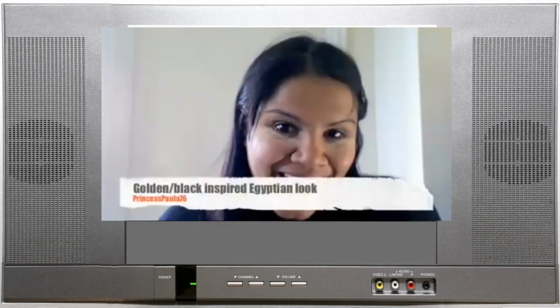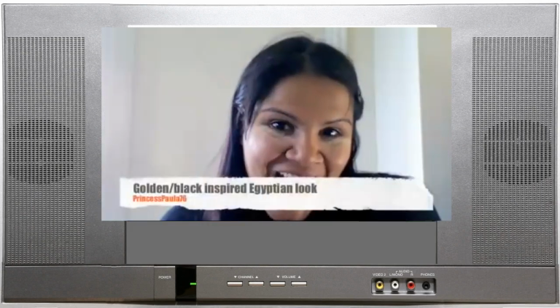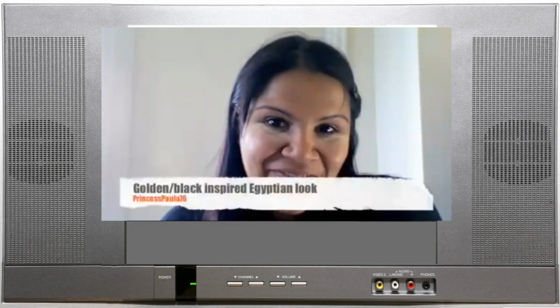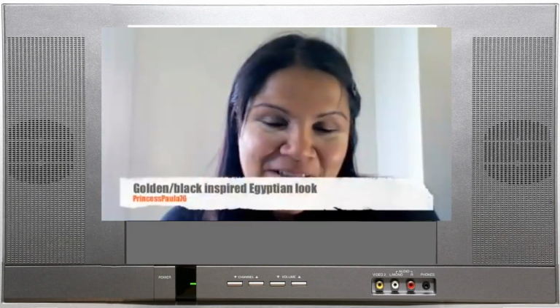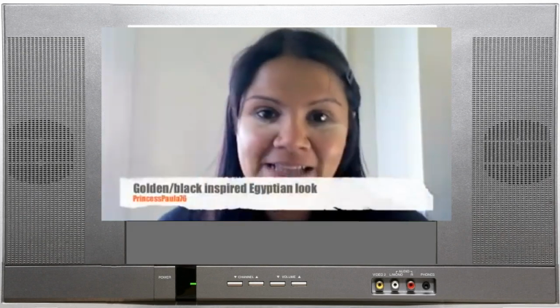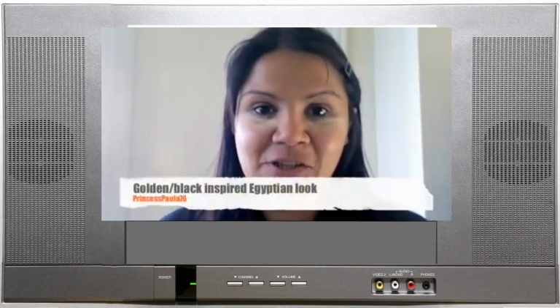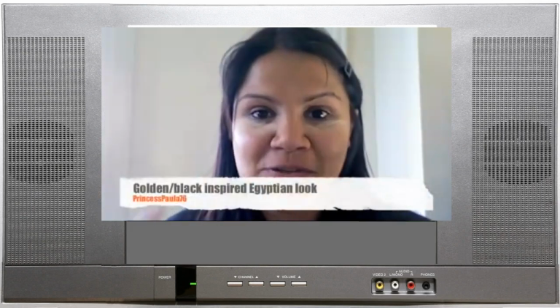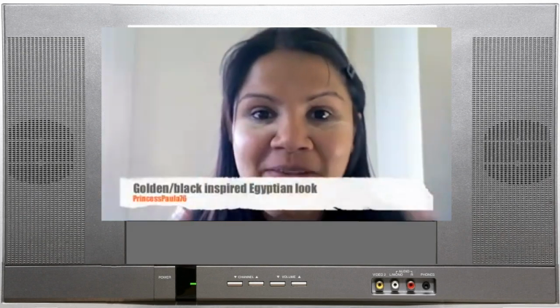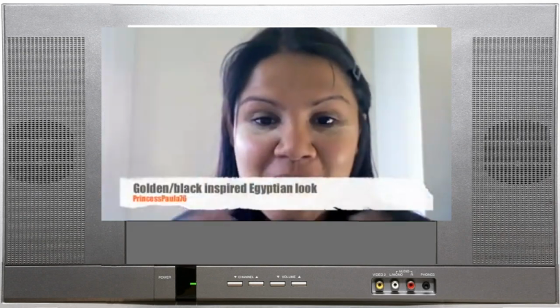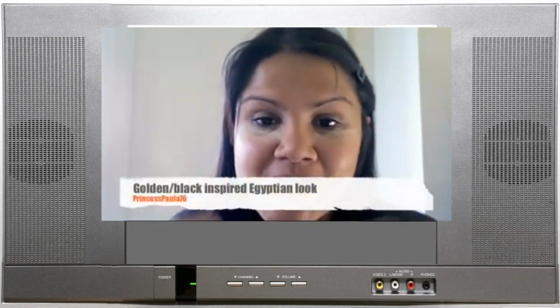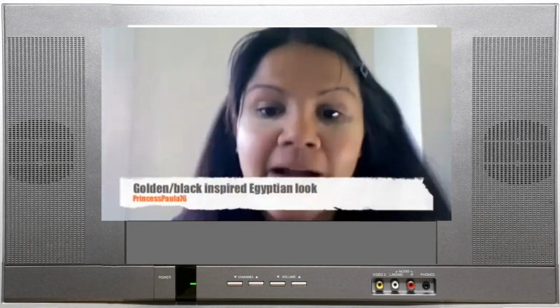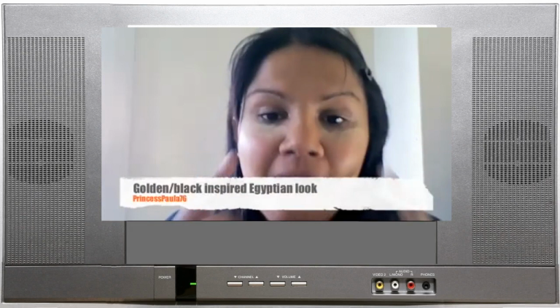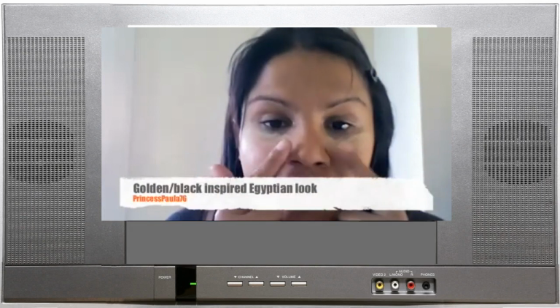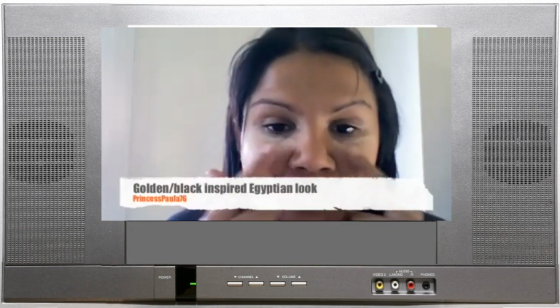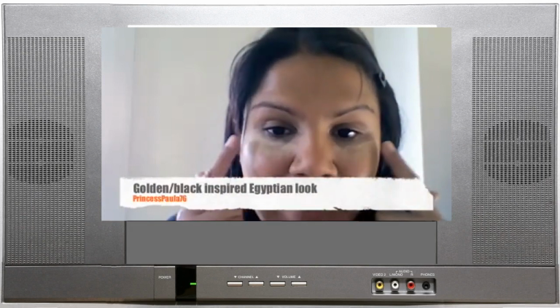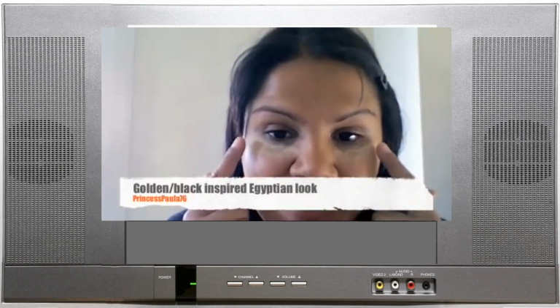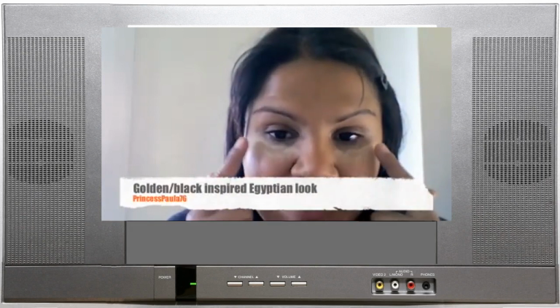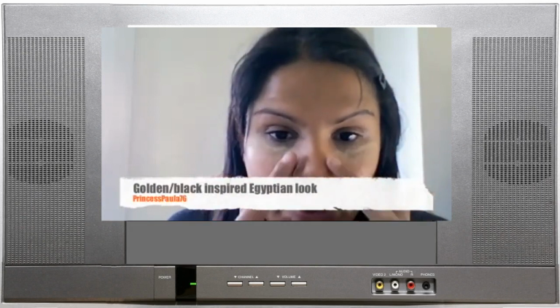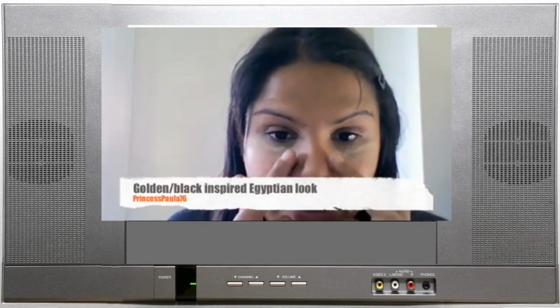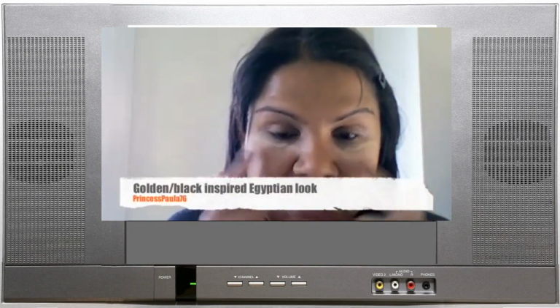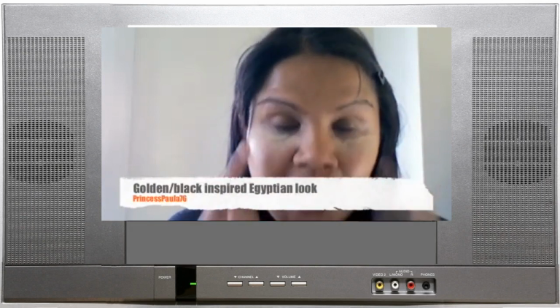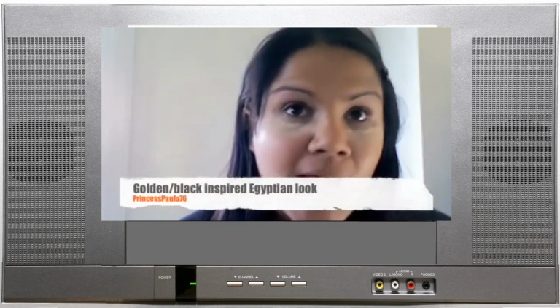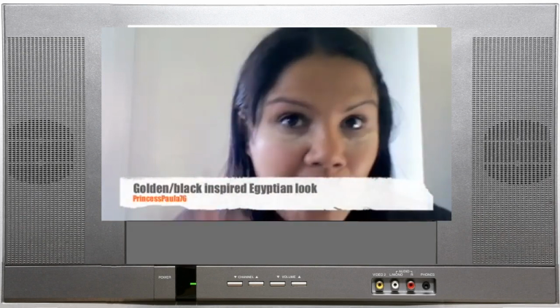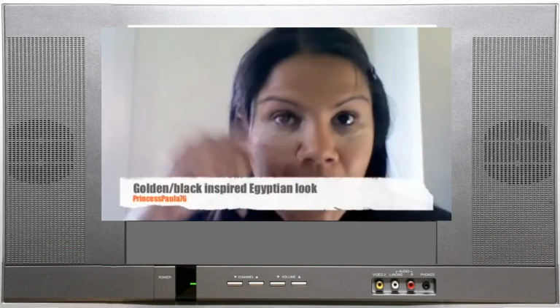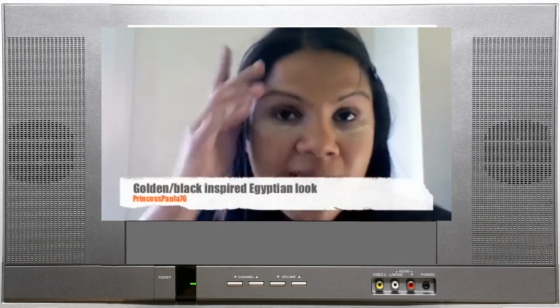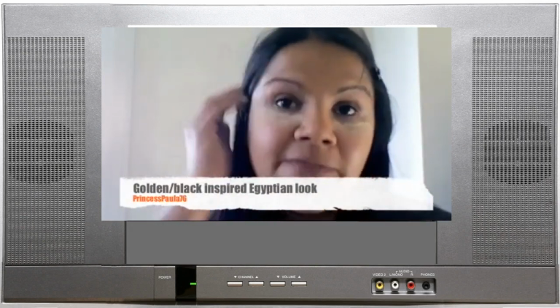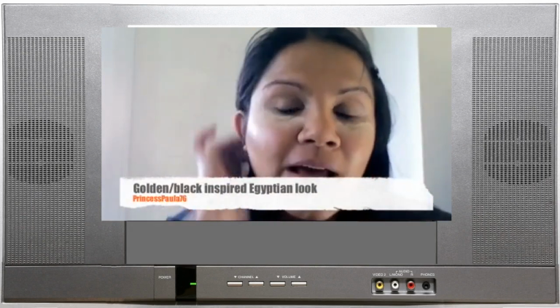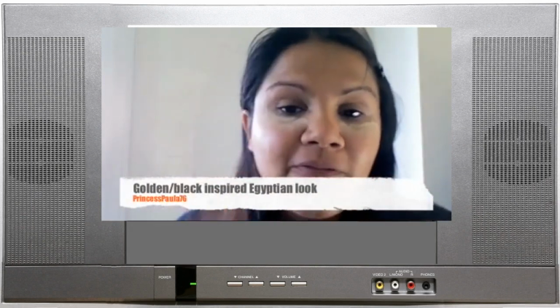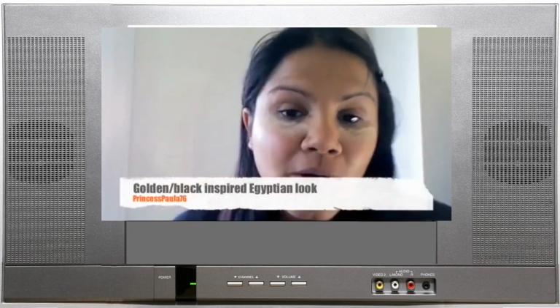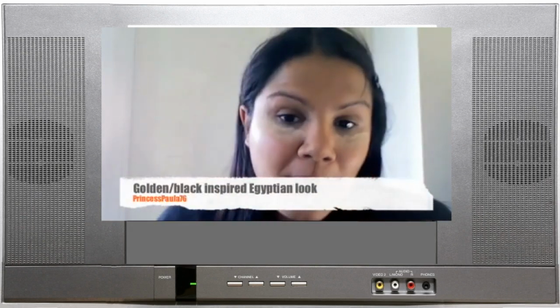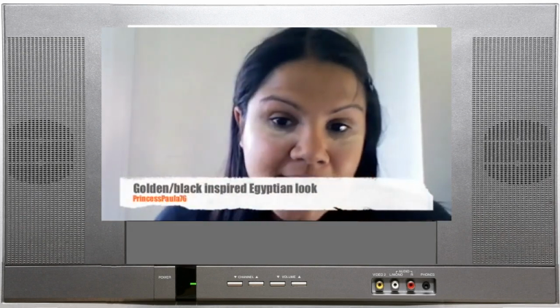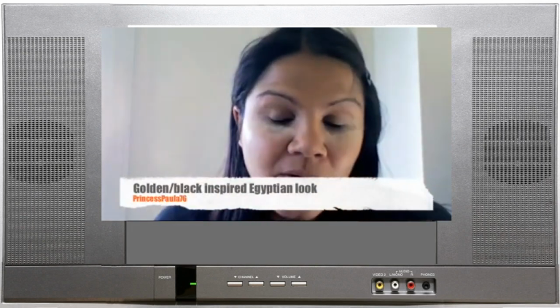Hi everybody, excuse me if I look scary. I've just put powder under my eyes so that it catches any fallout for the look I'm about to do.